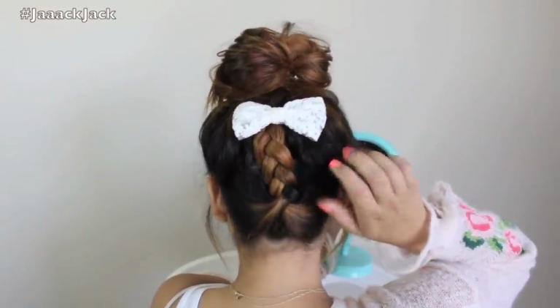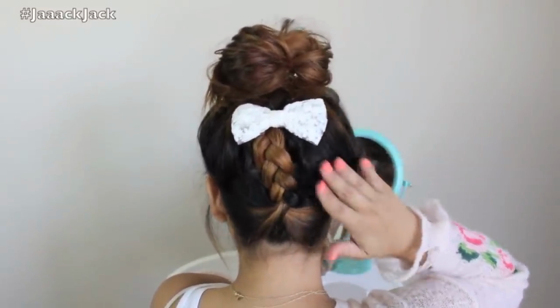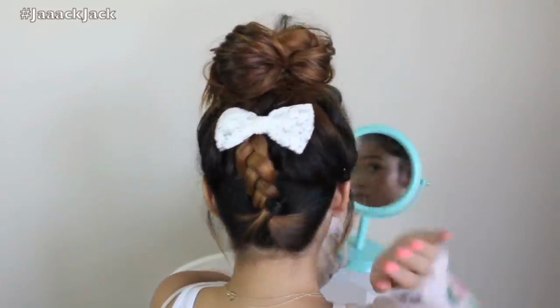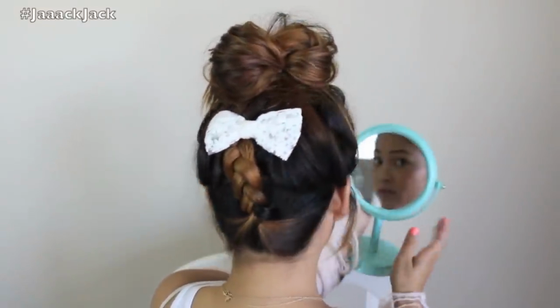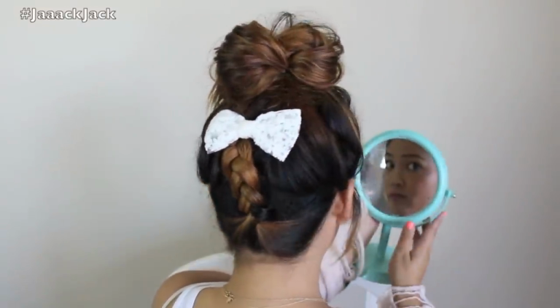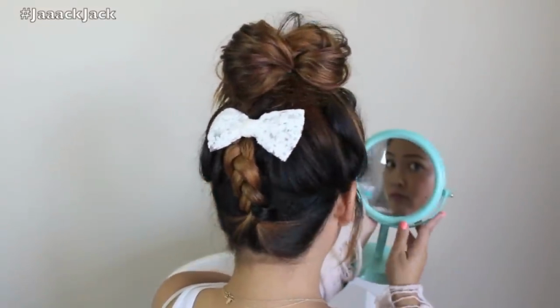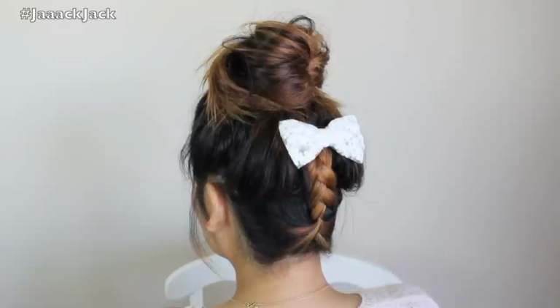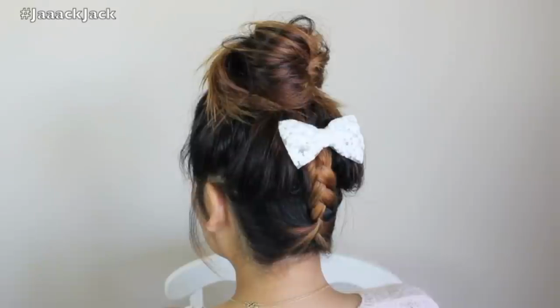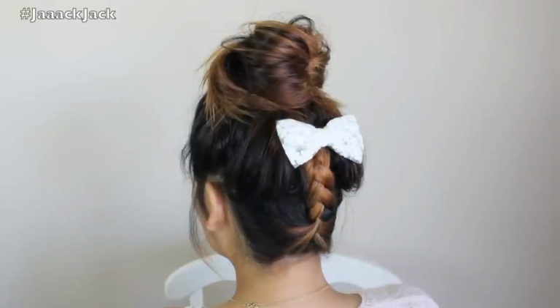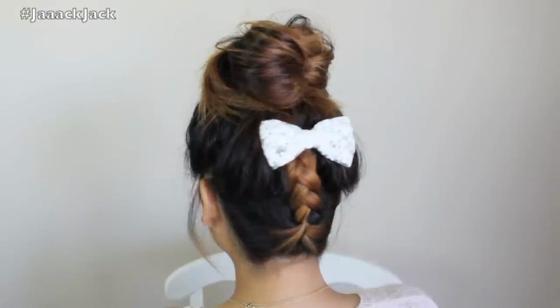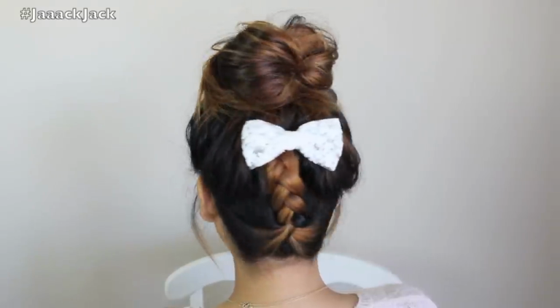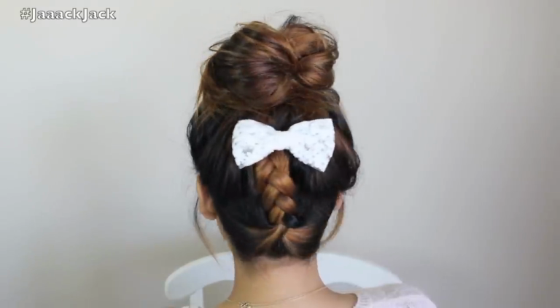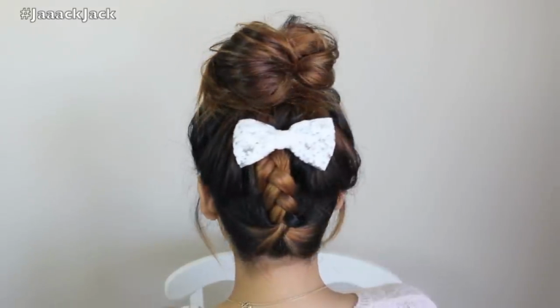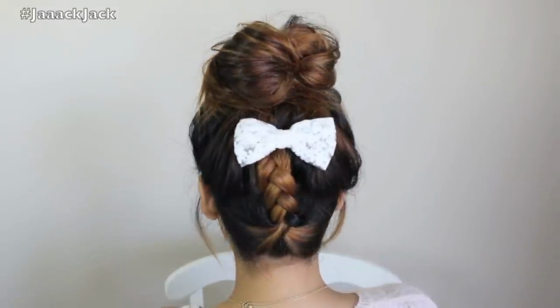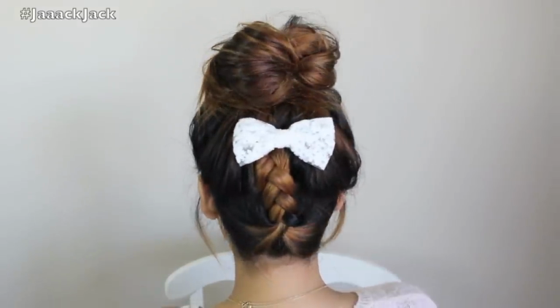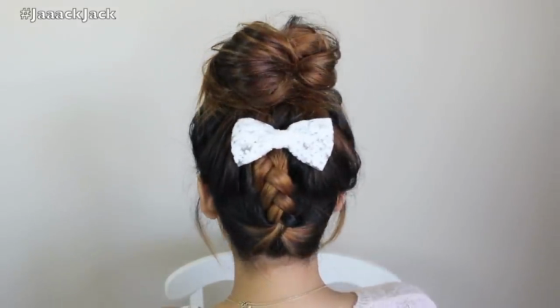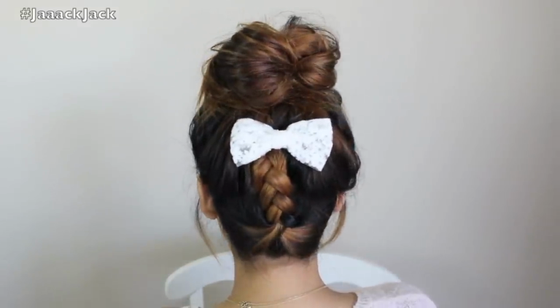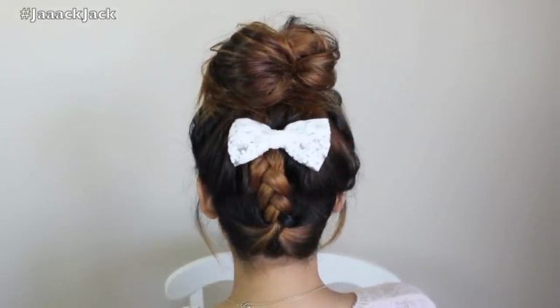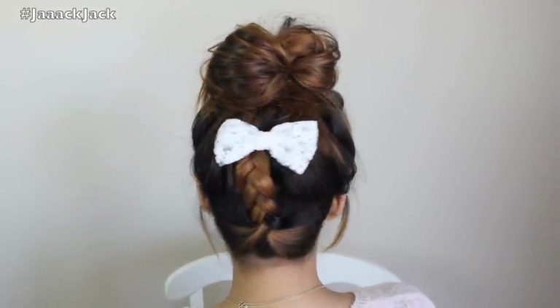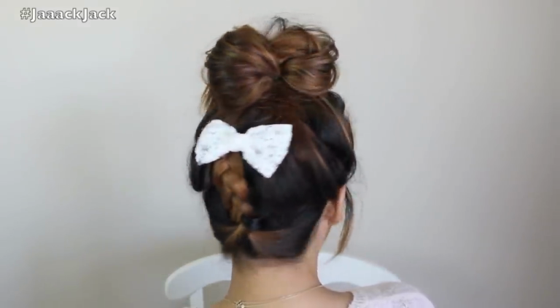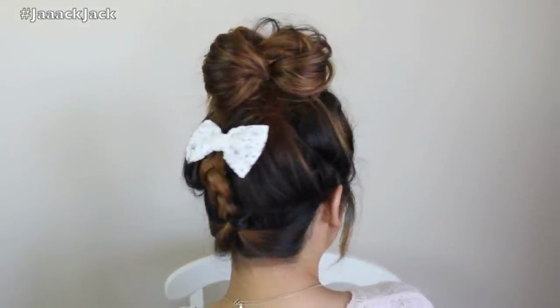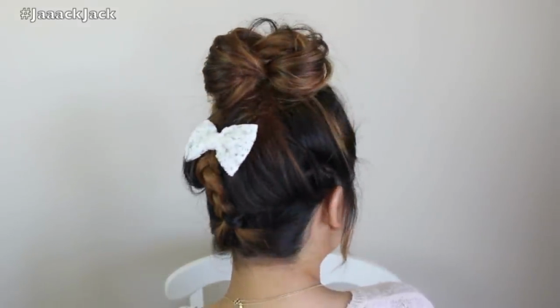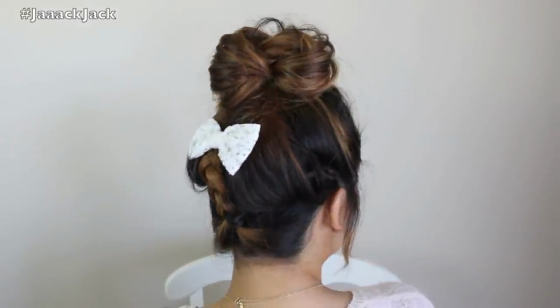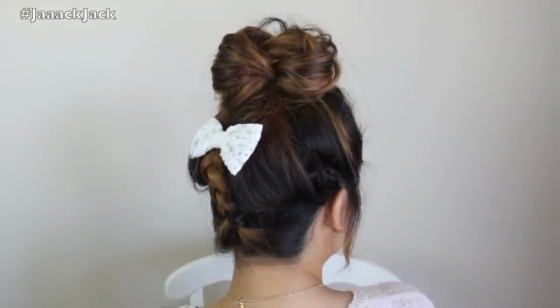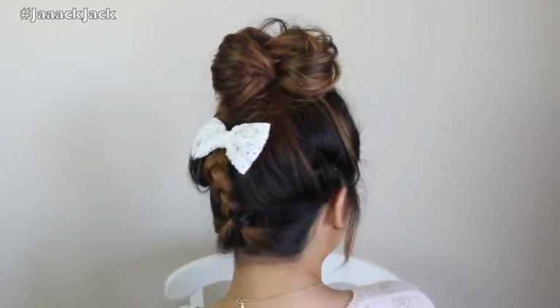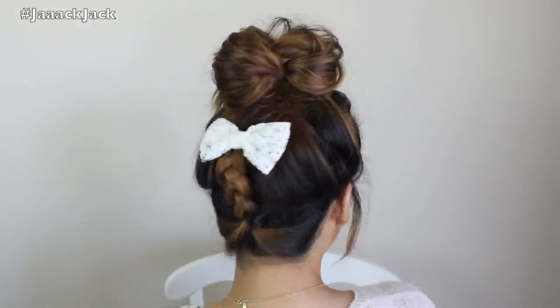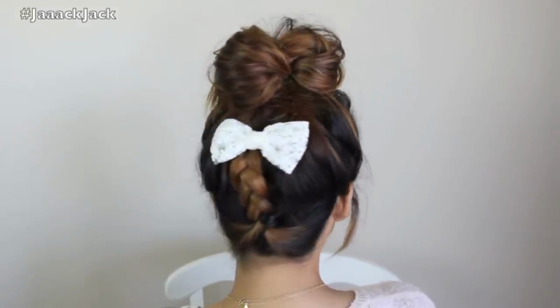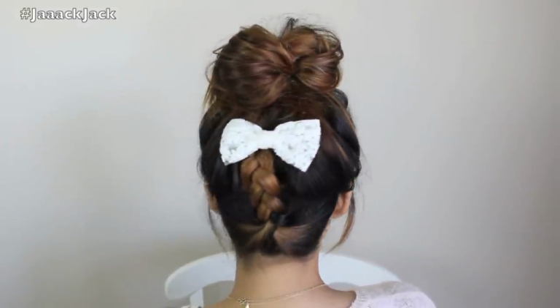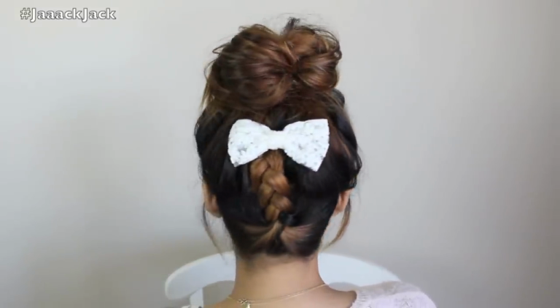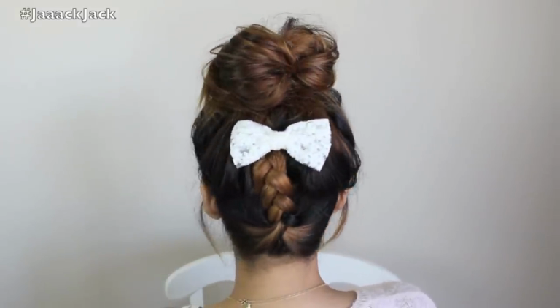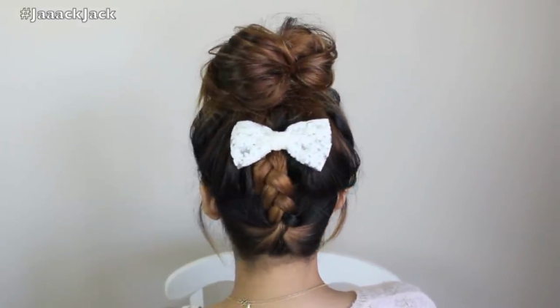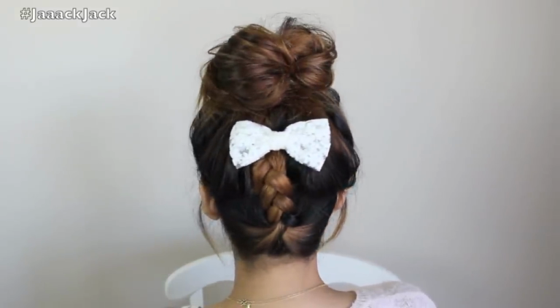And that is basically it for this first look. I am so obsessed with it and I'm so happy I'm finally able to wear my hair in a messy bun.